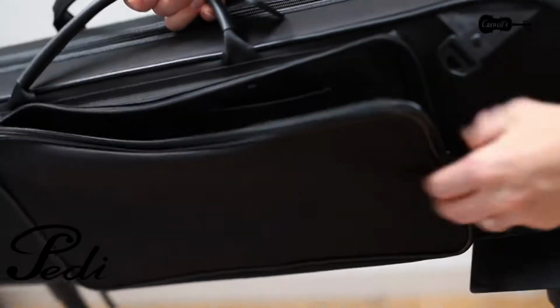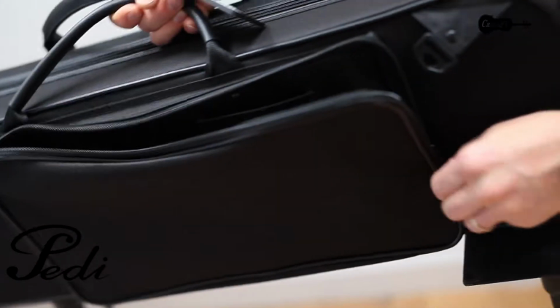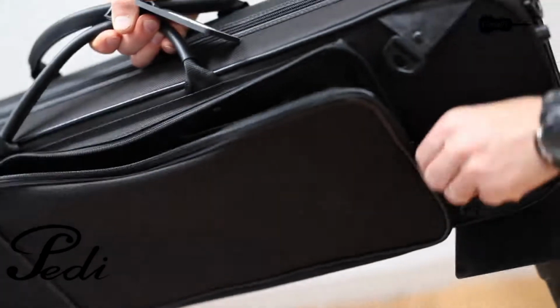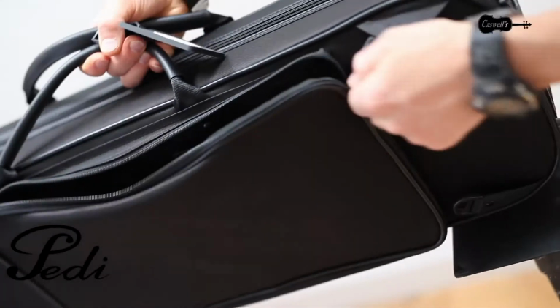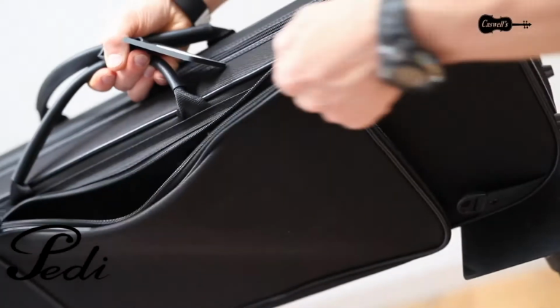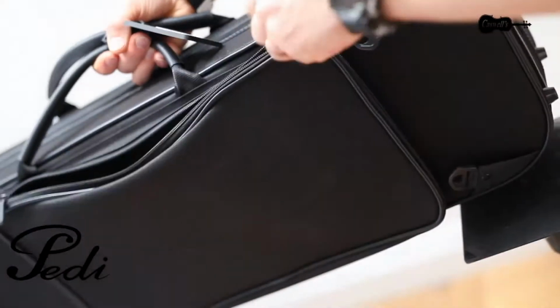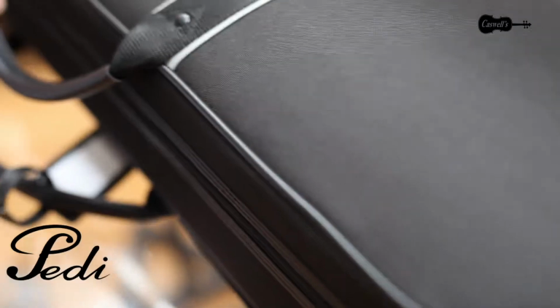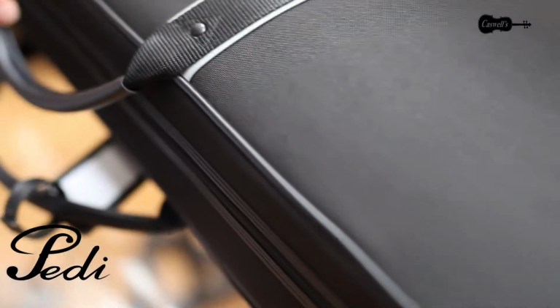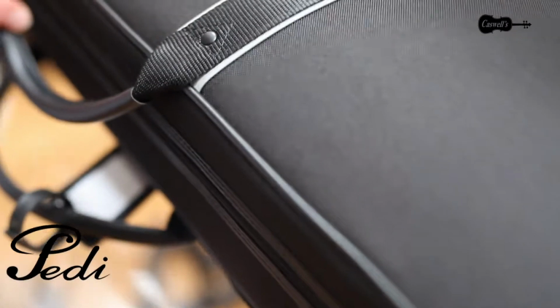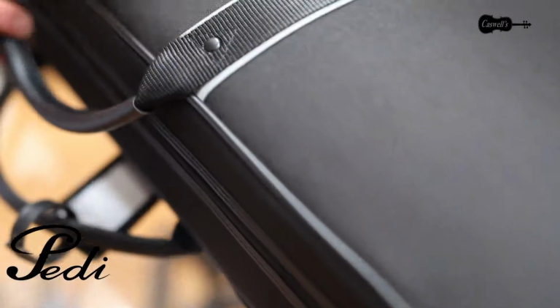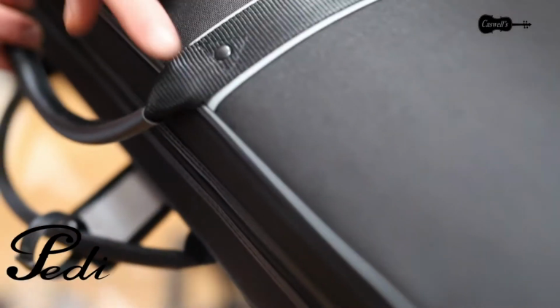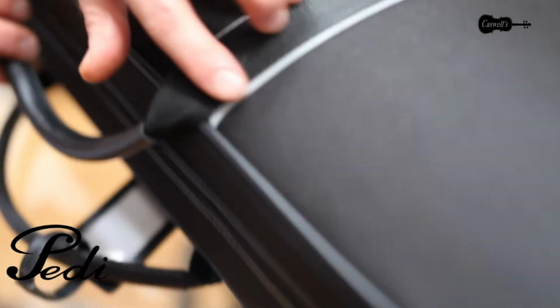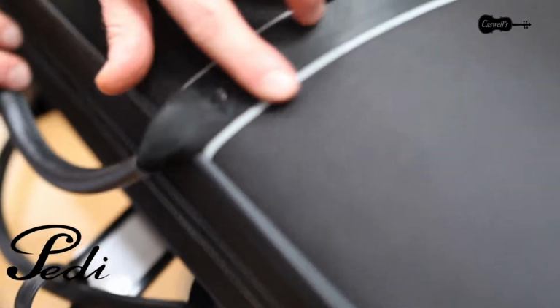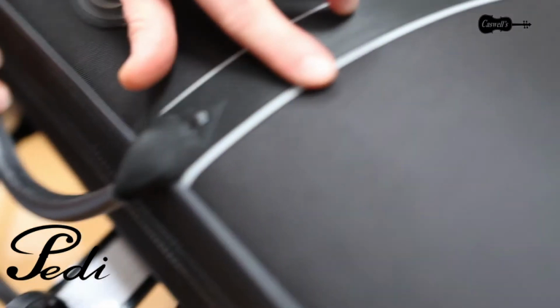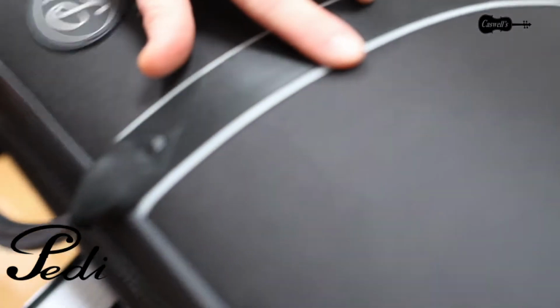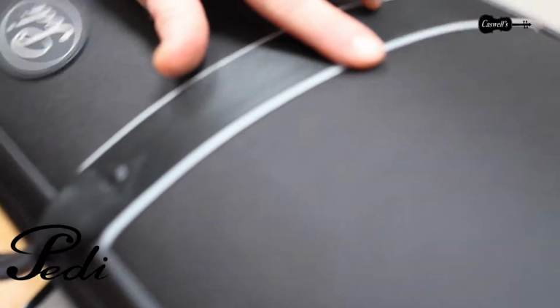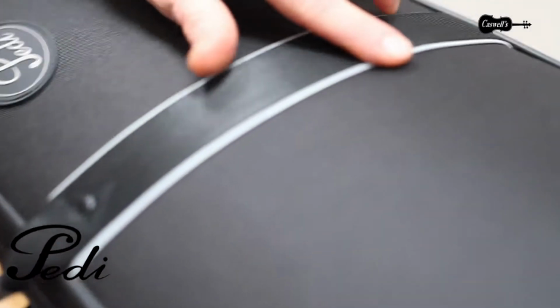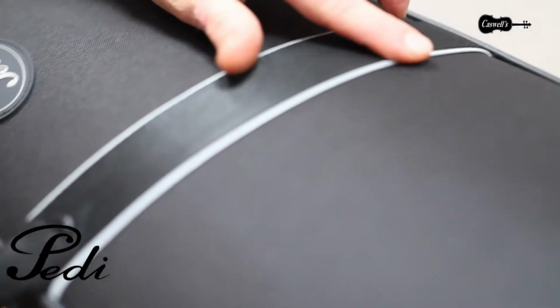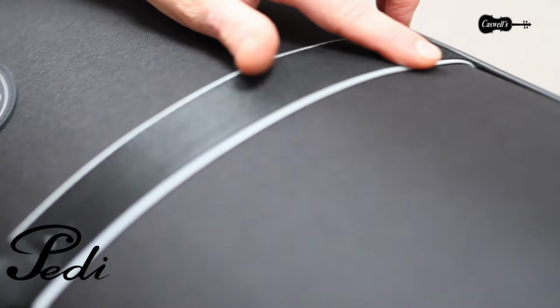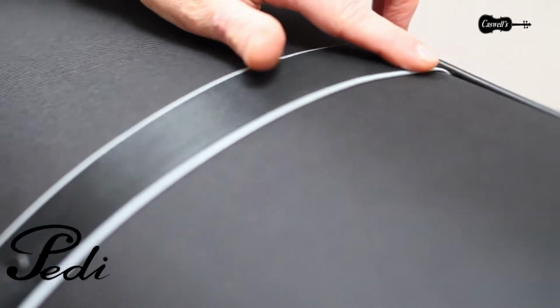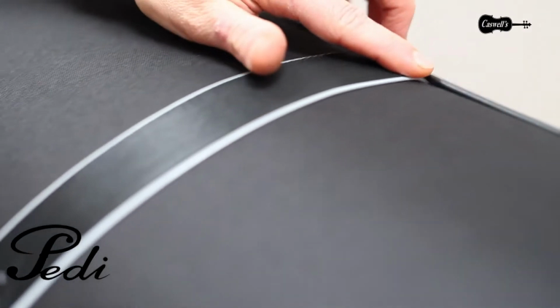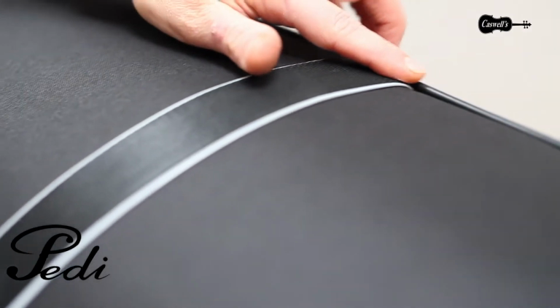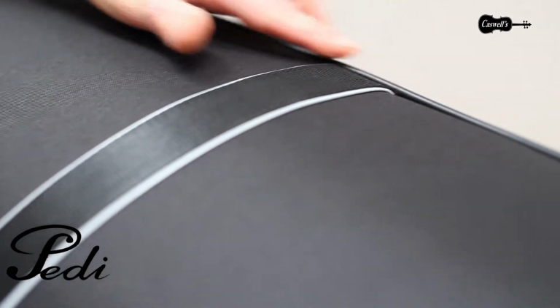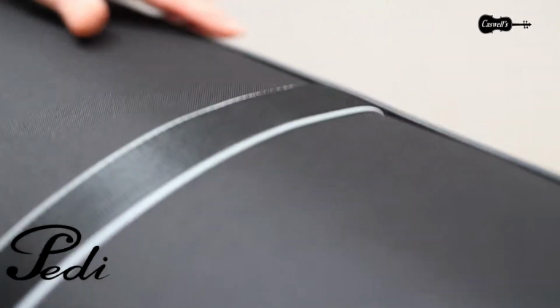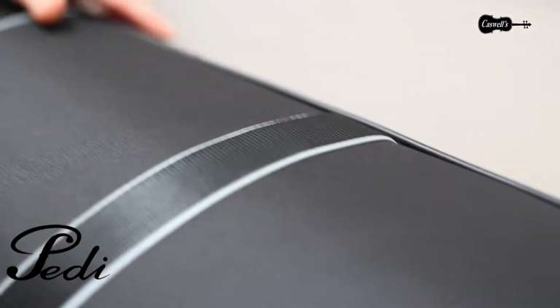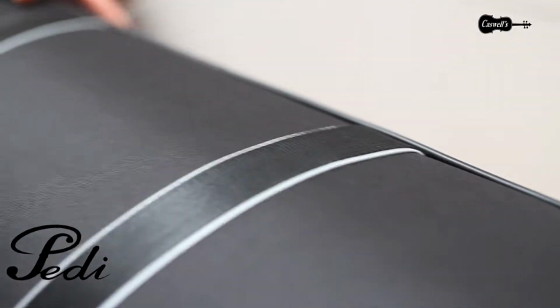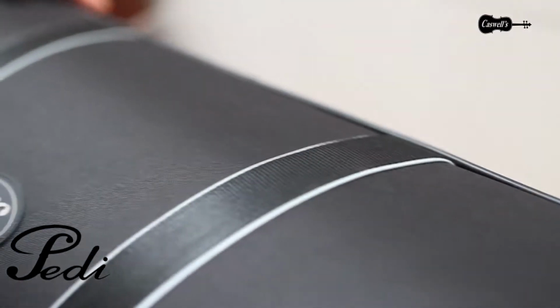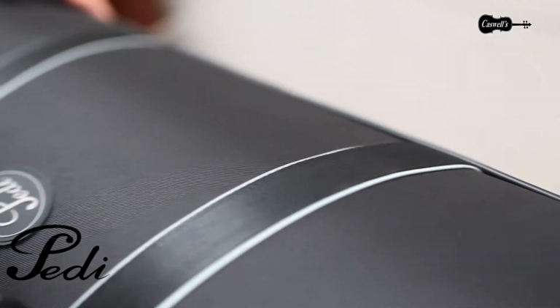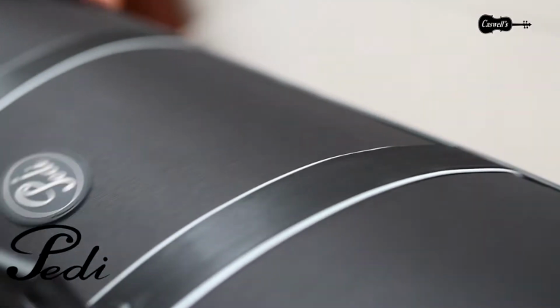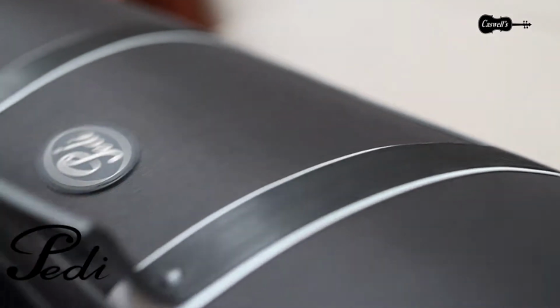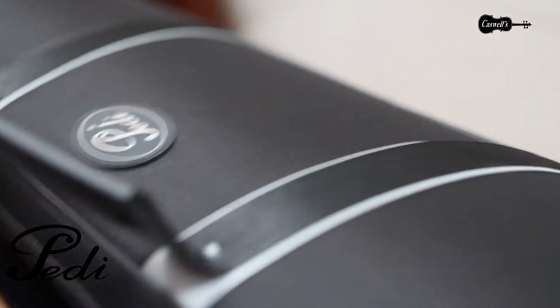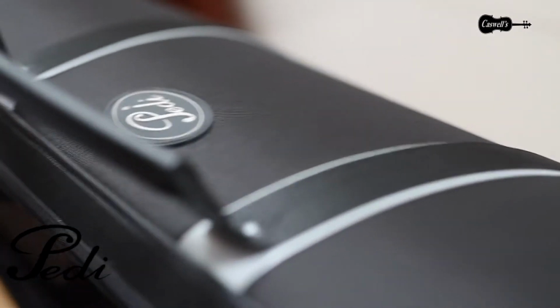Its night stripe reflective strips make it not only ideal protection for your instrument but also for you in the dark winter evenings.